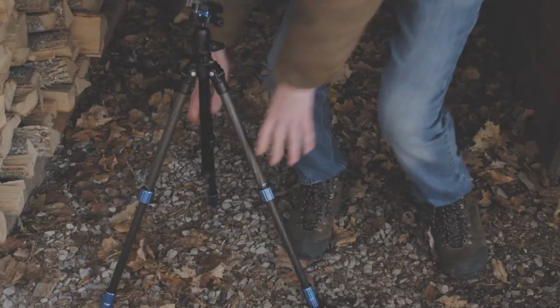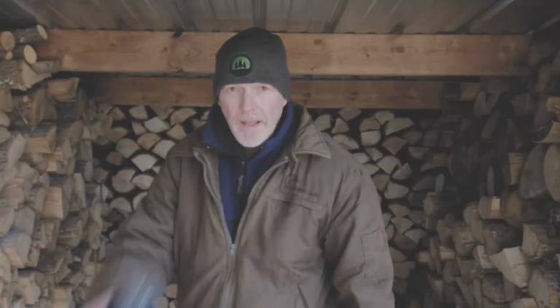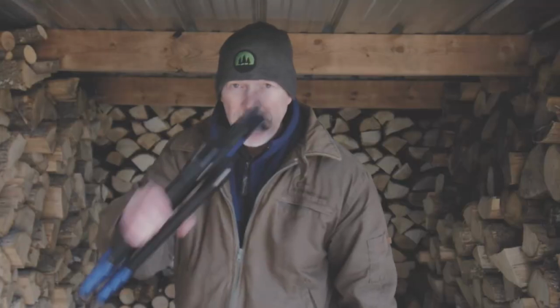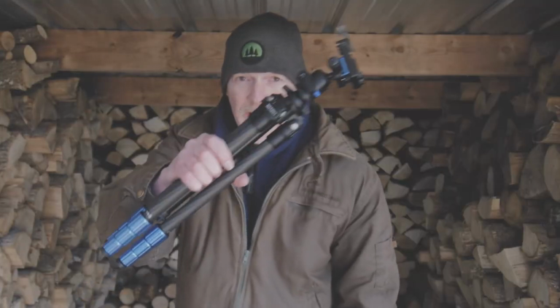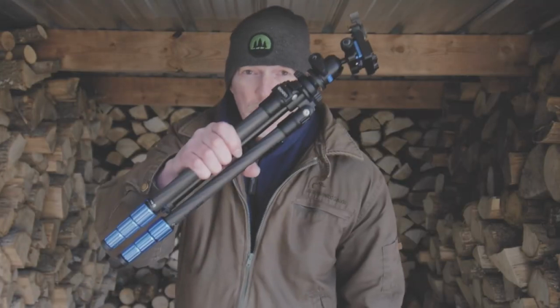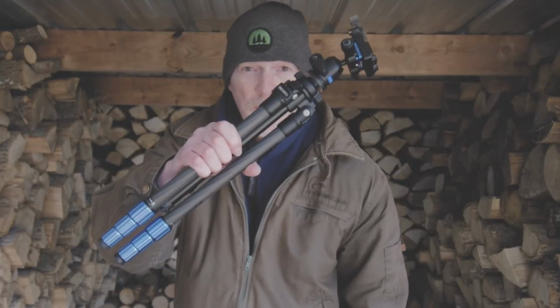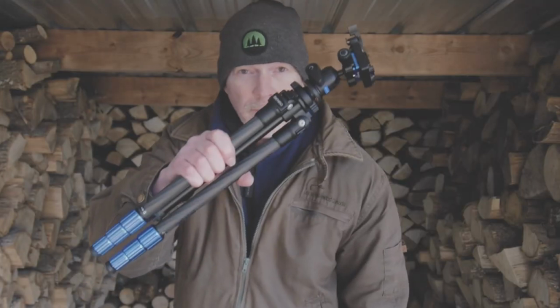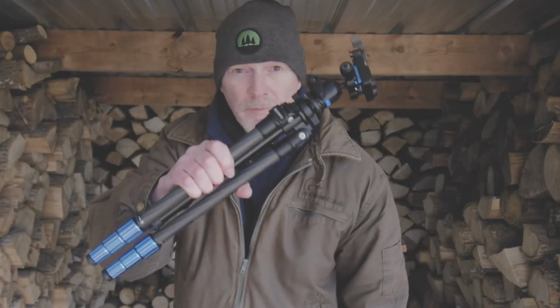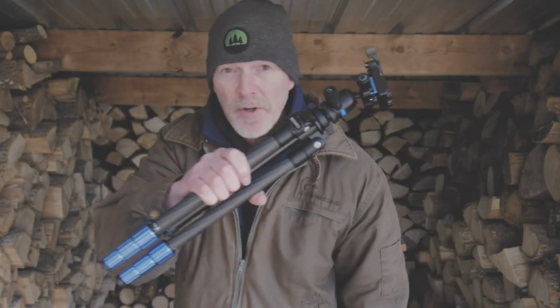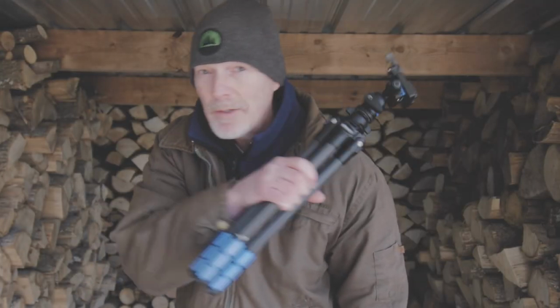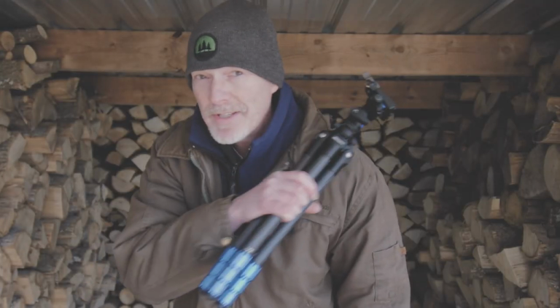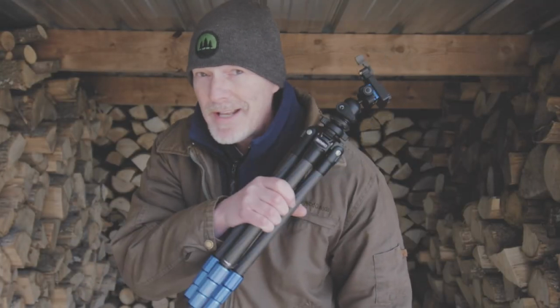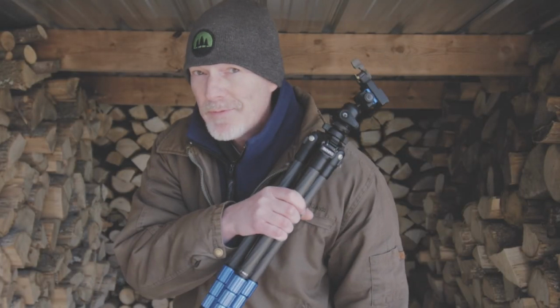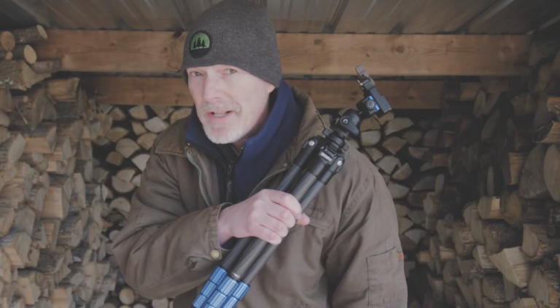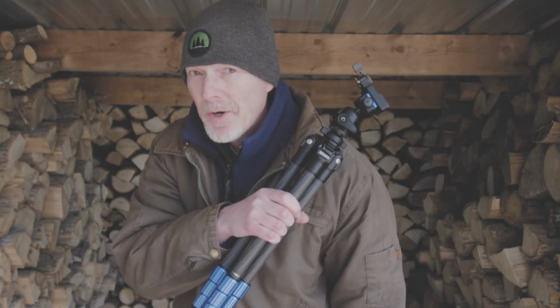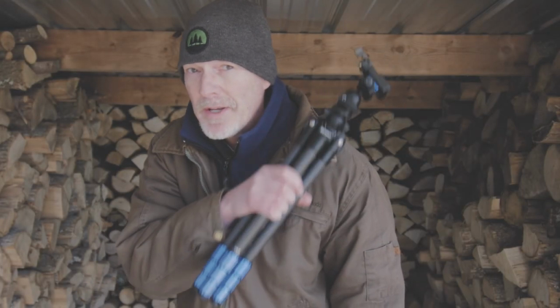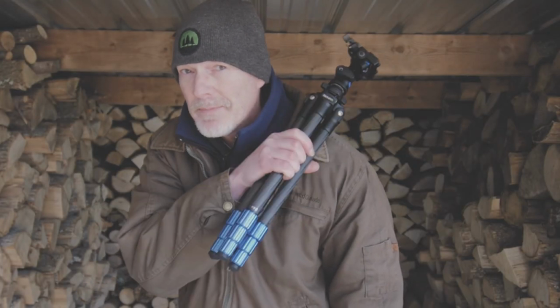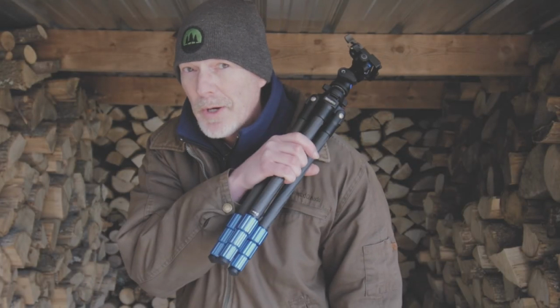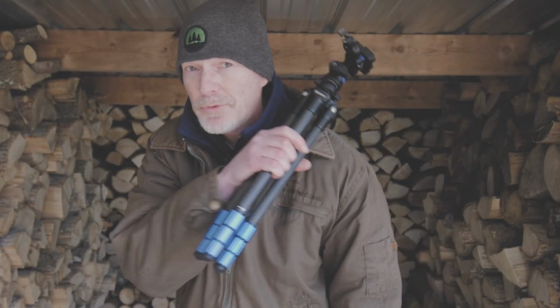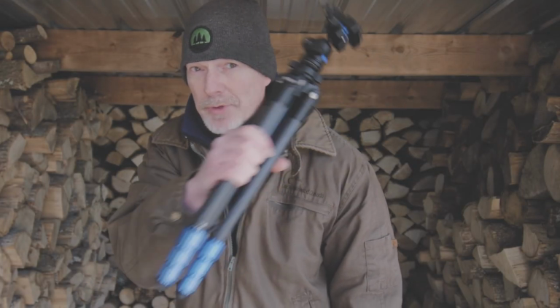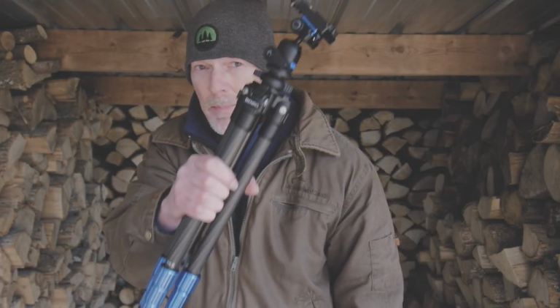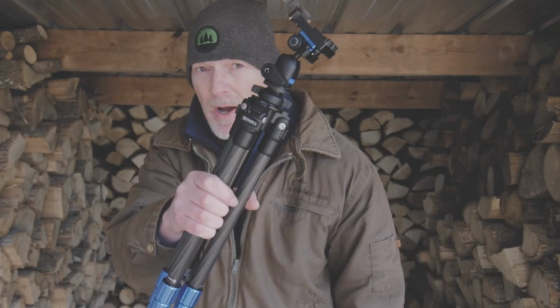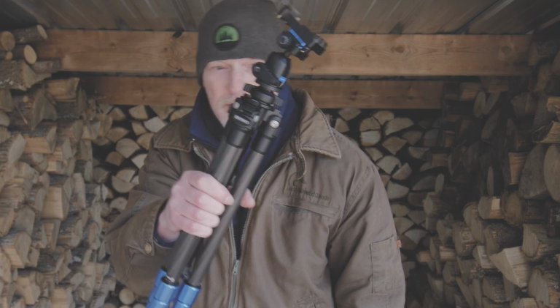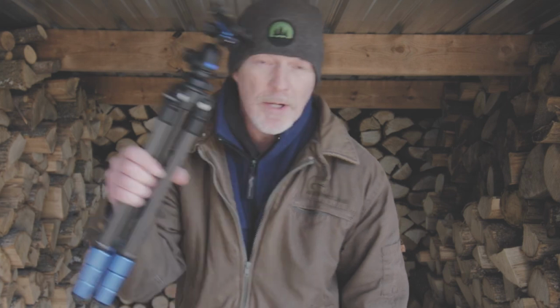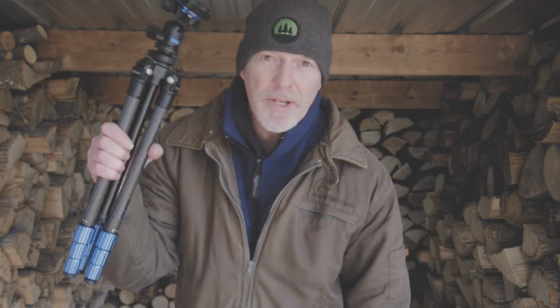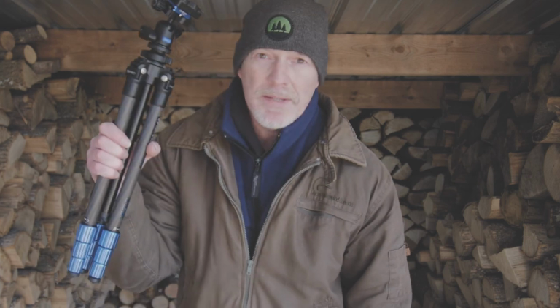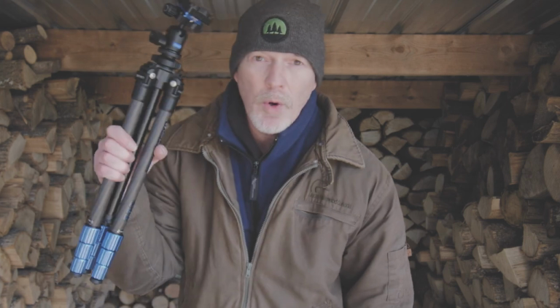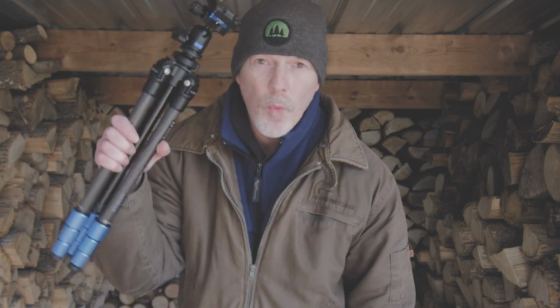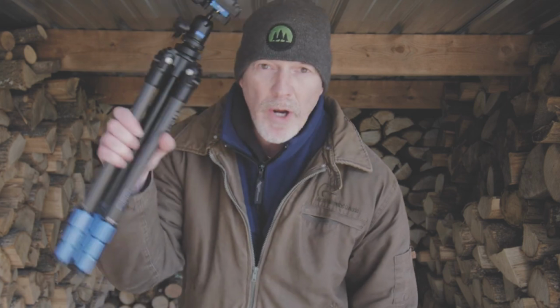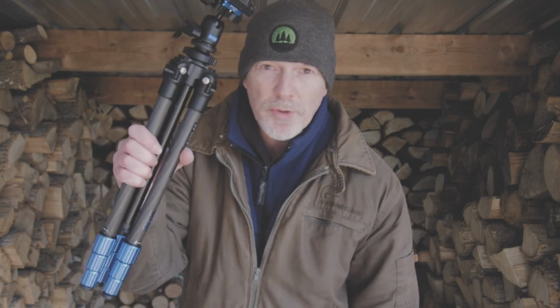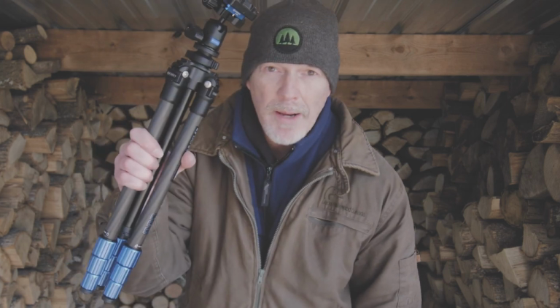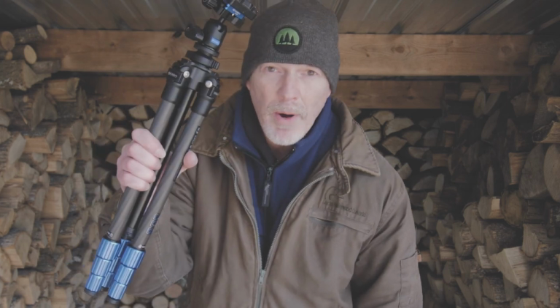Hey guys! If you haven't figured out, today's video is about tripods. Actually, it's about one tripod.